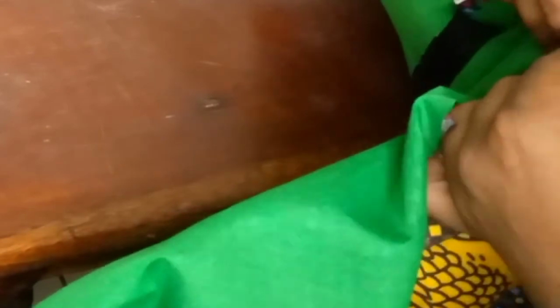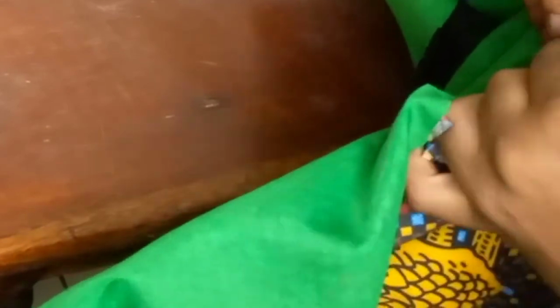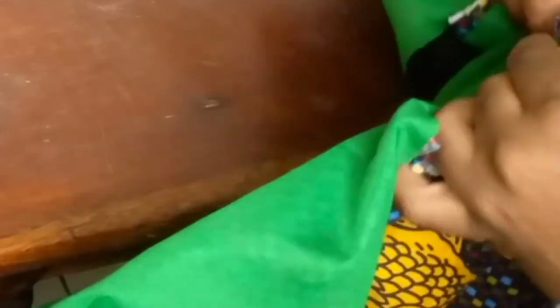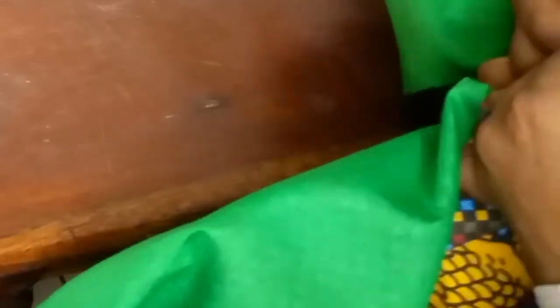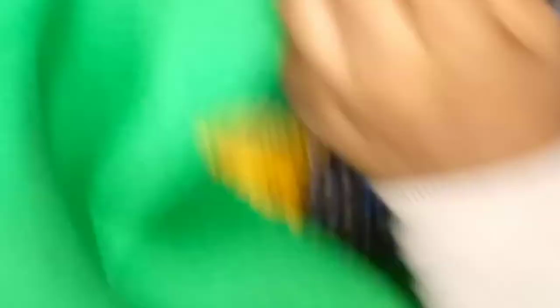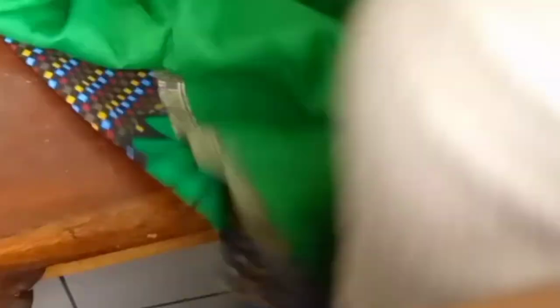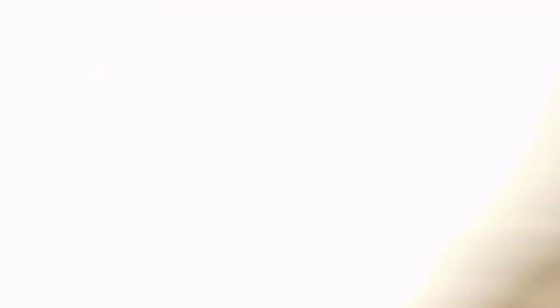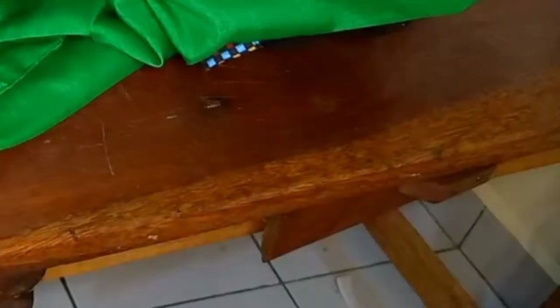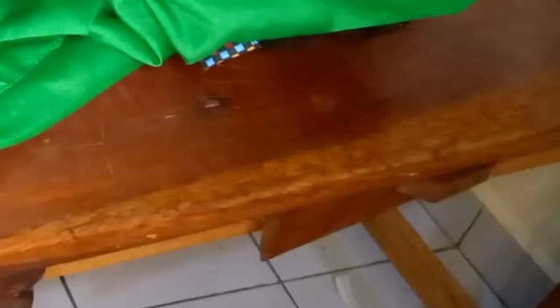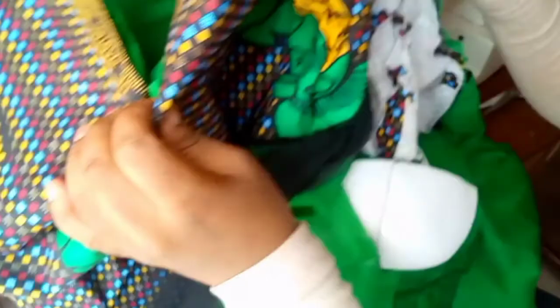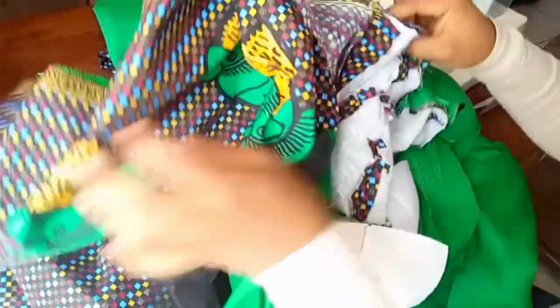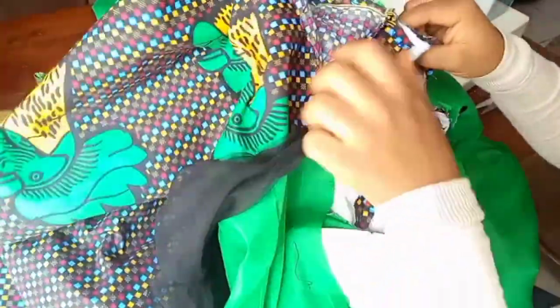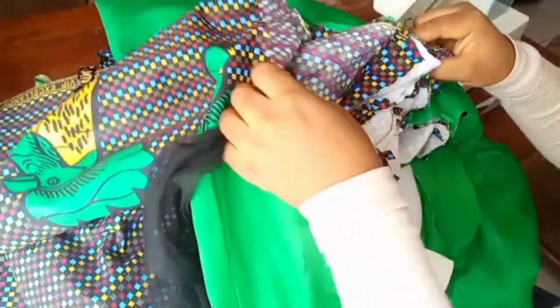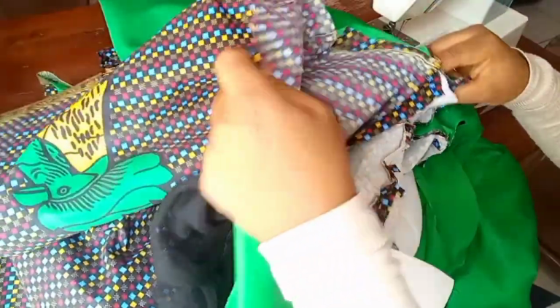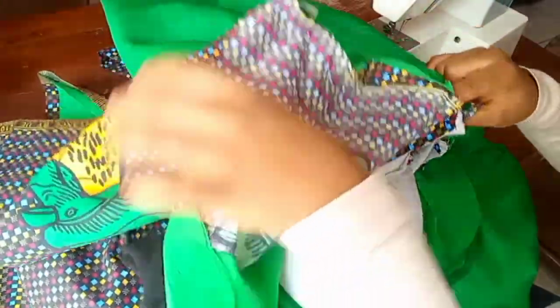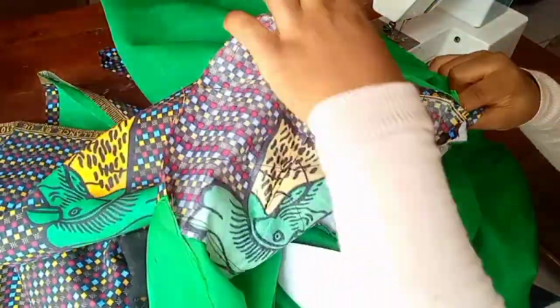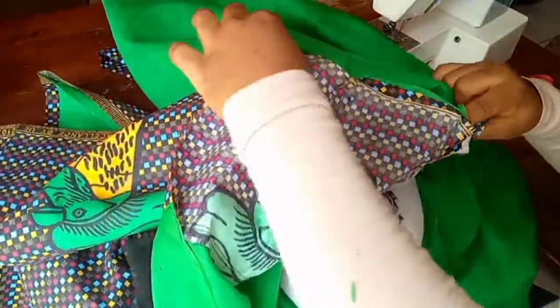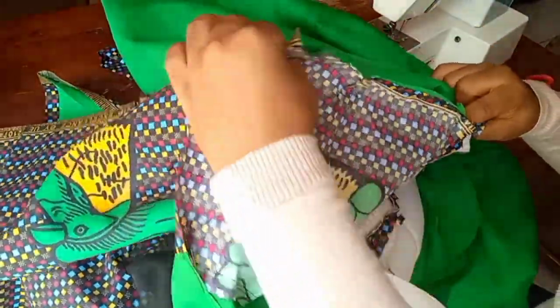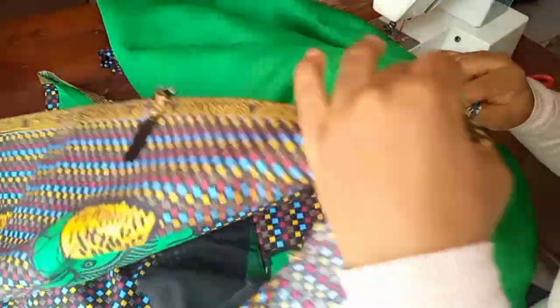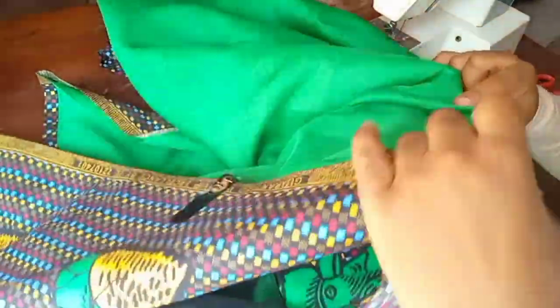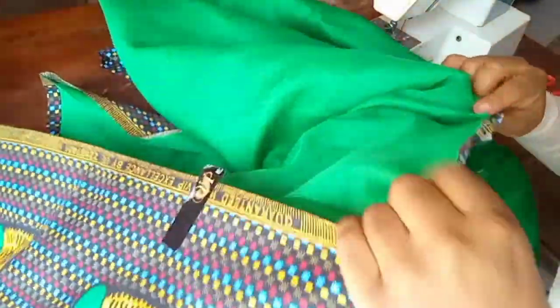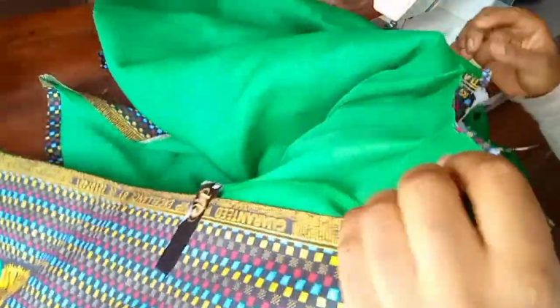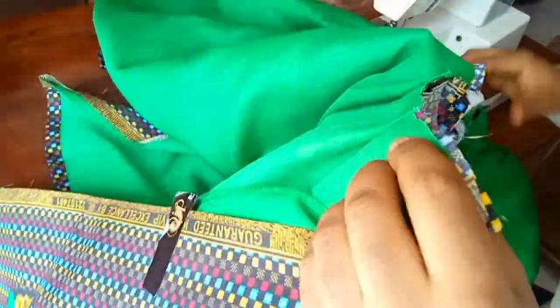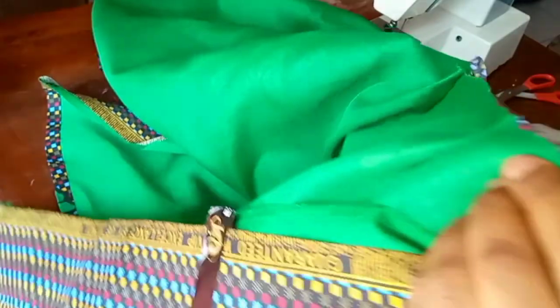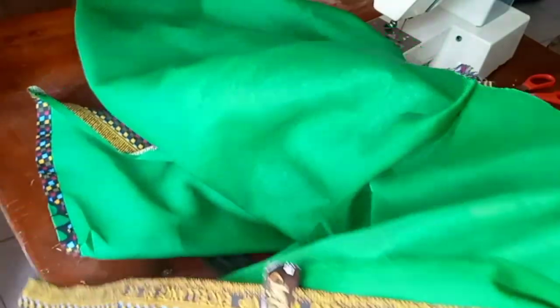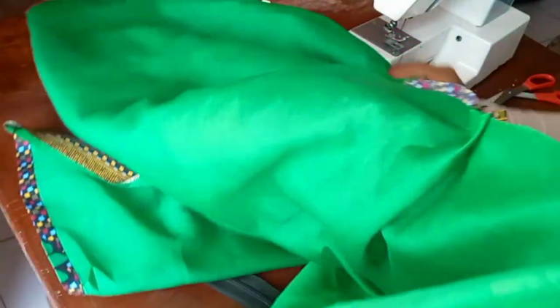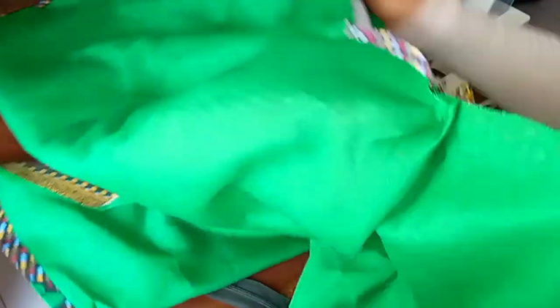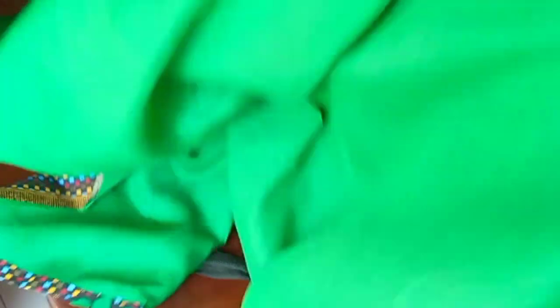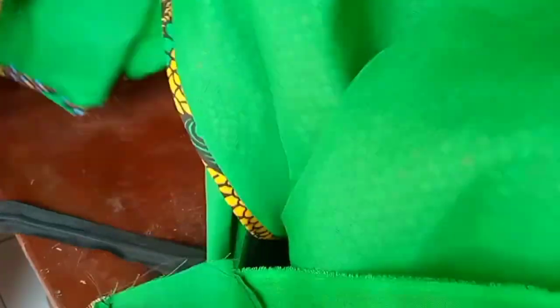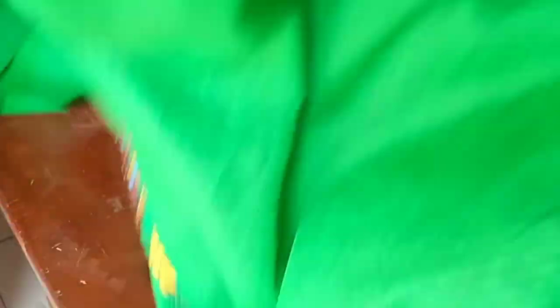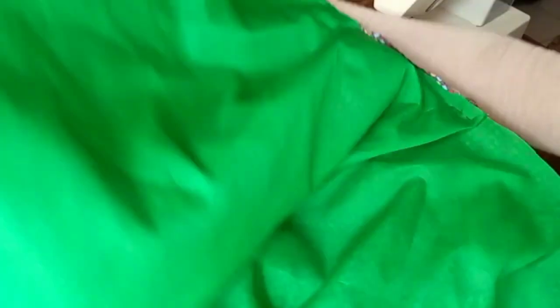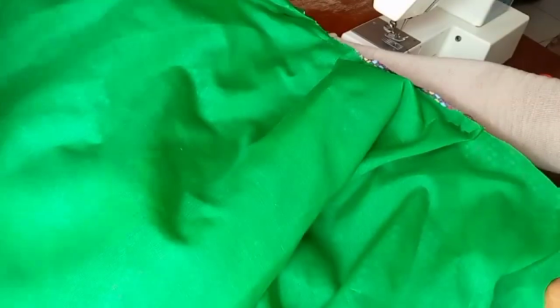I'm done pinning the flare to the upper part of the dress, so I'll sew and then show you how it looks.